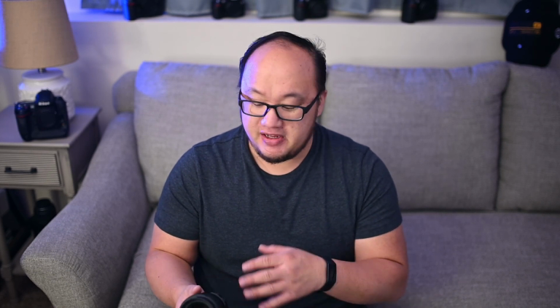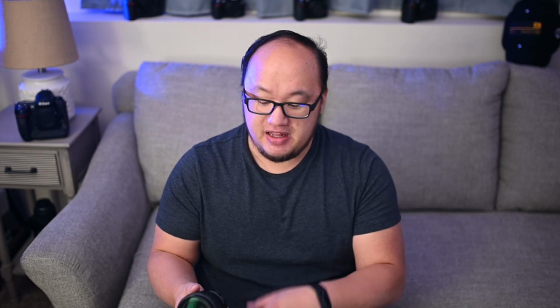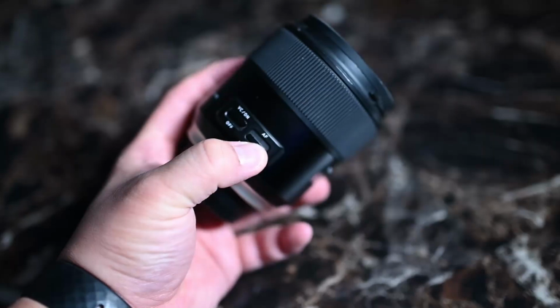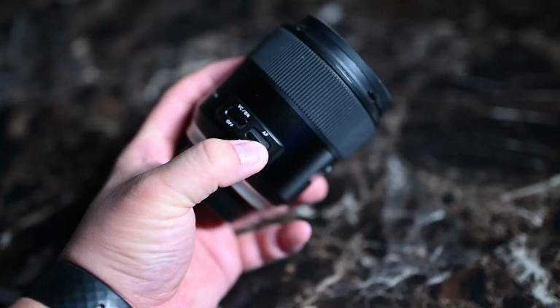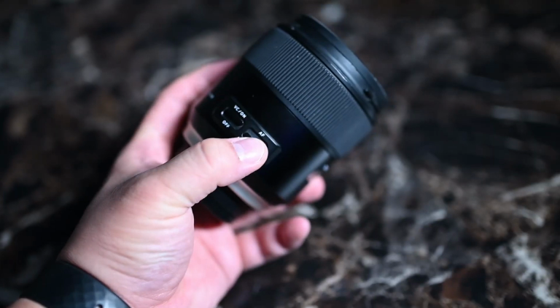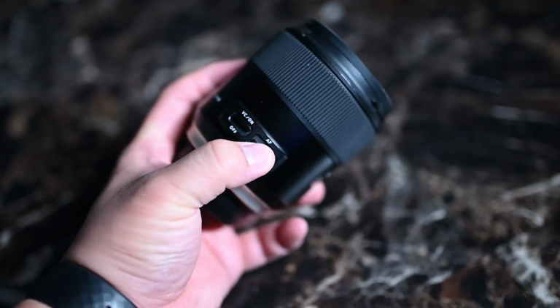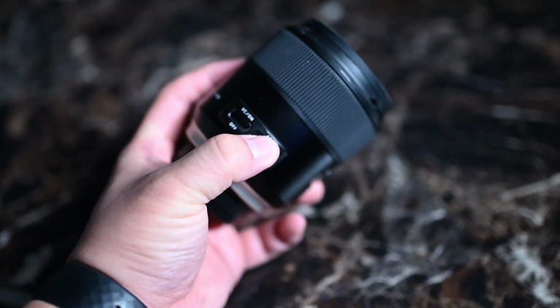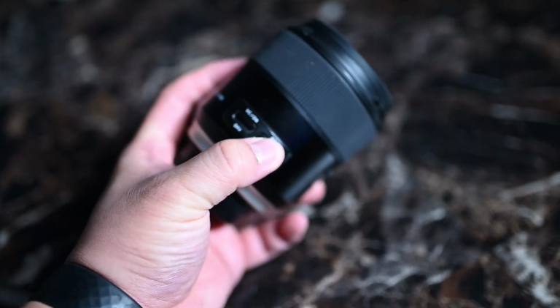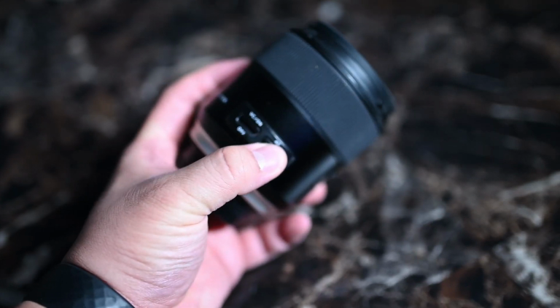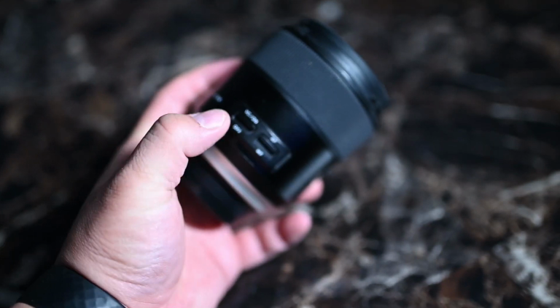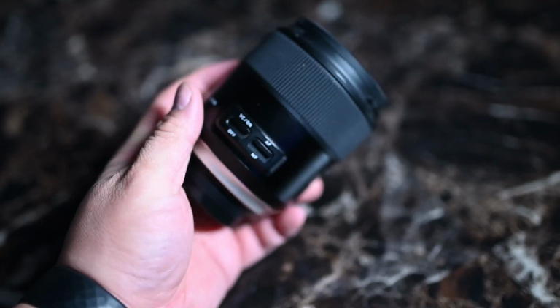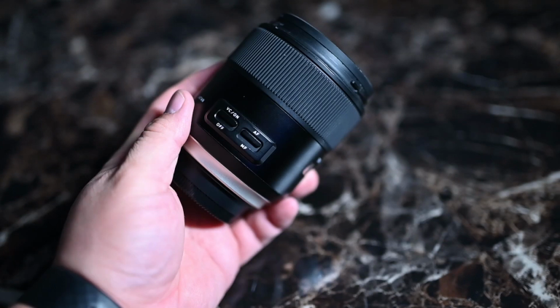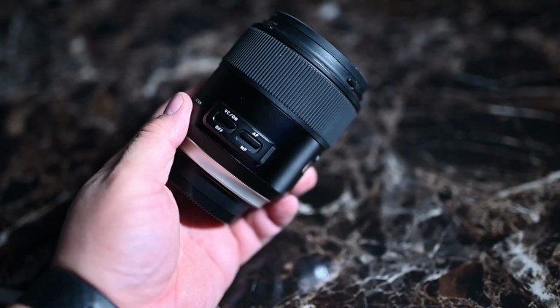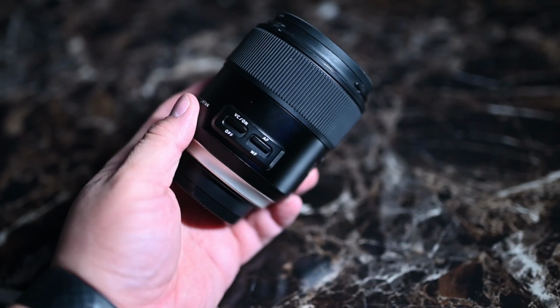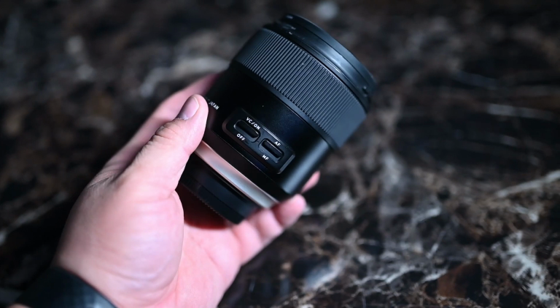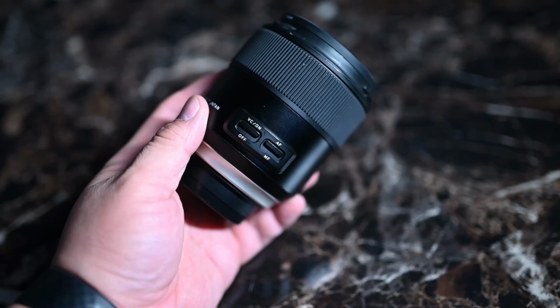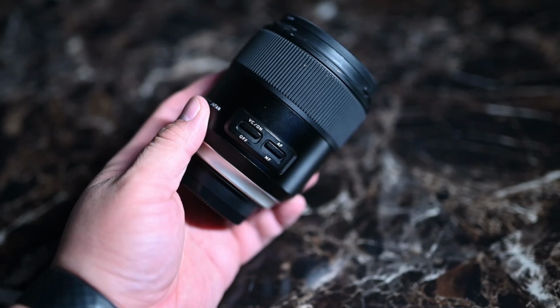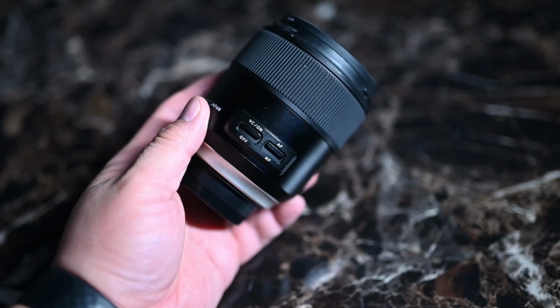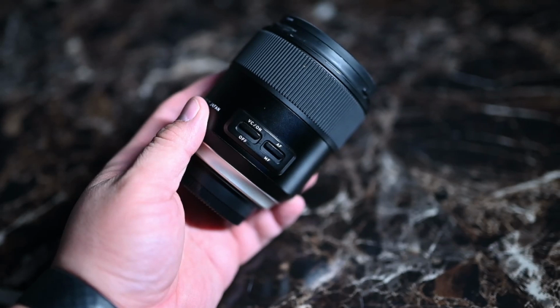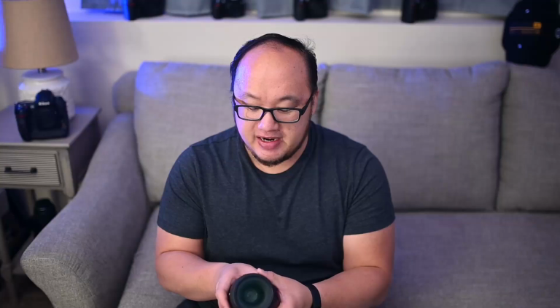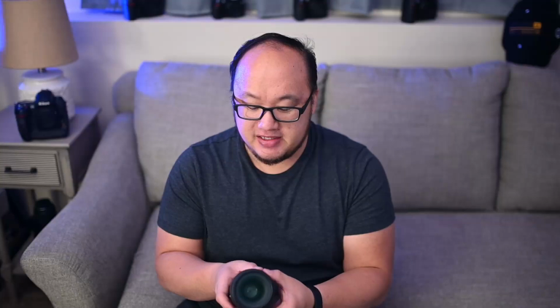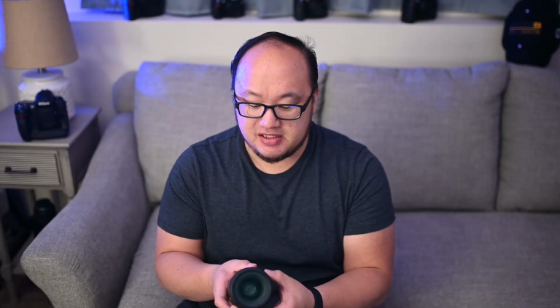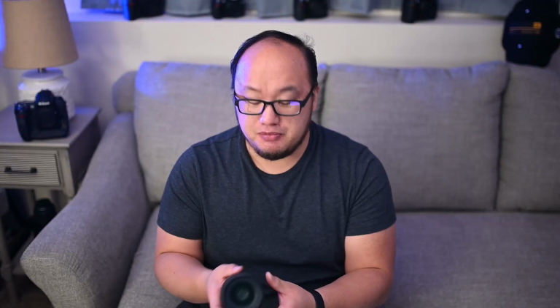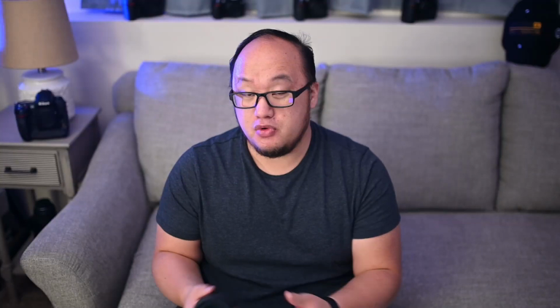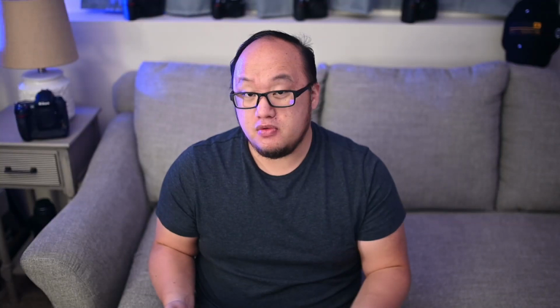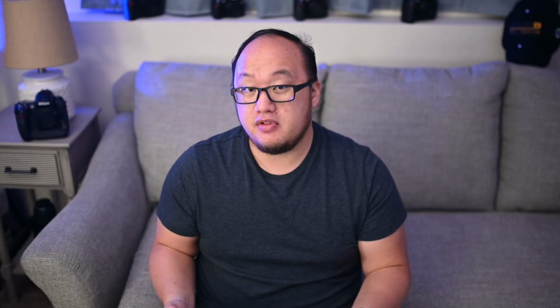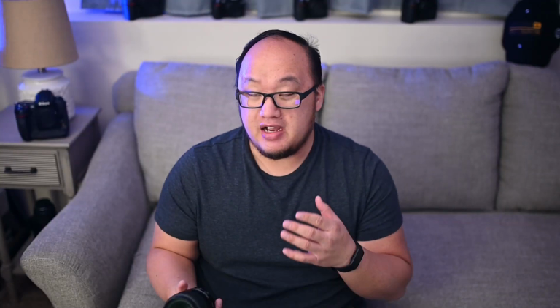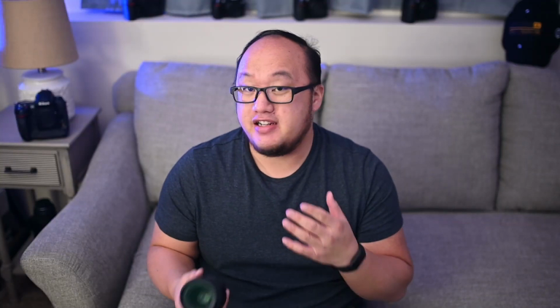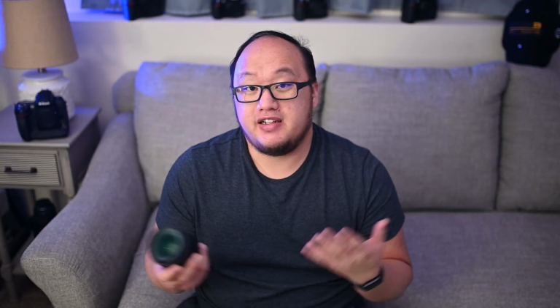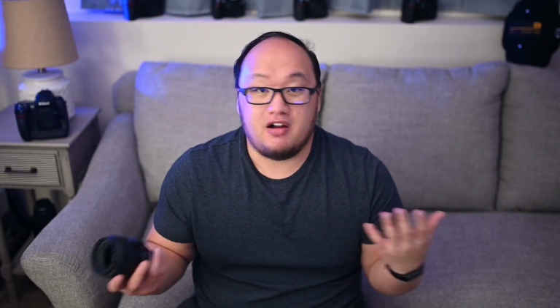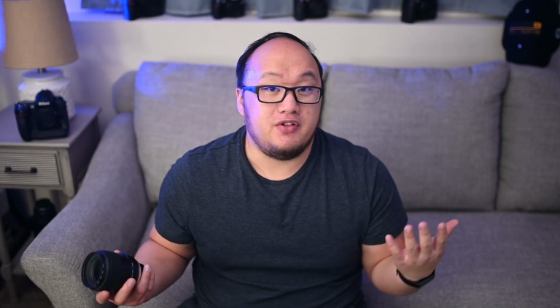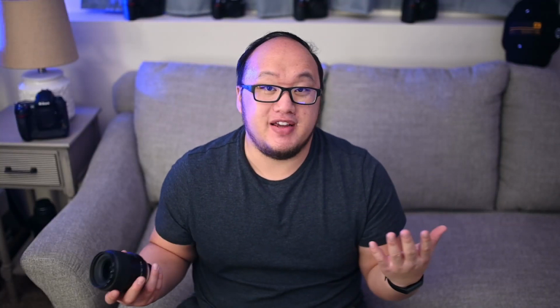I usually leave mine on during low light situations, or if I'm using slower shutter speeds I will always leave it on. I'm definitely leaving on the autofocus because manual focus, while it's really nice and smooth, I just like the autofocus.